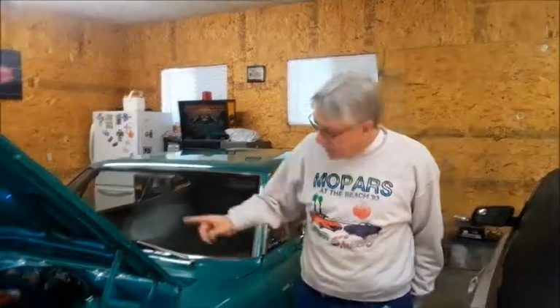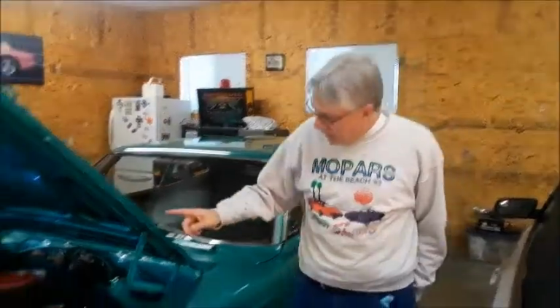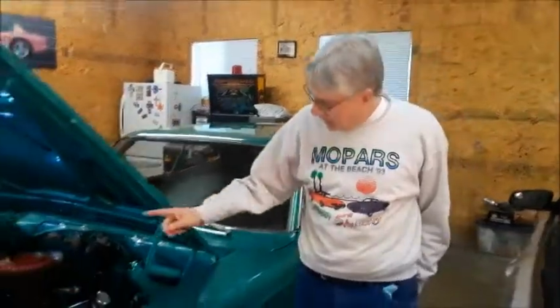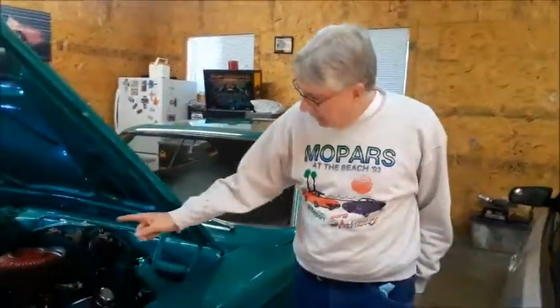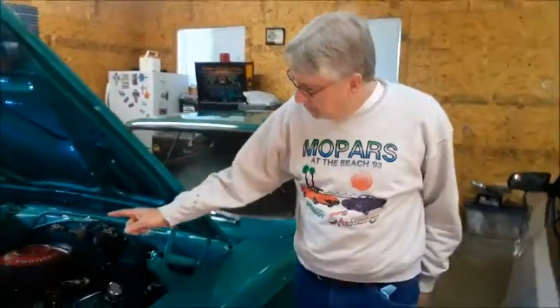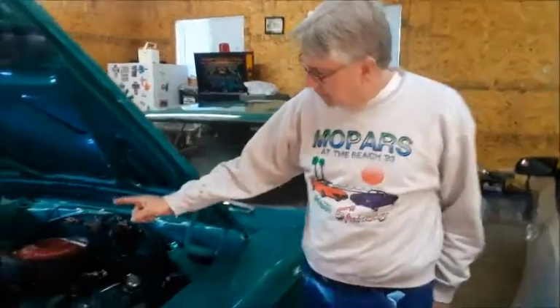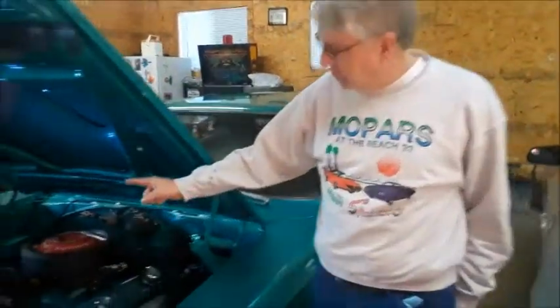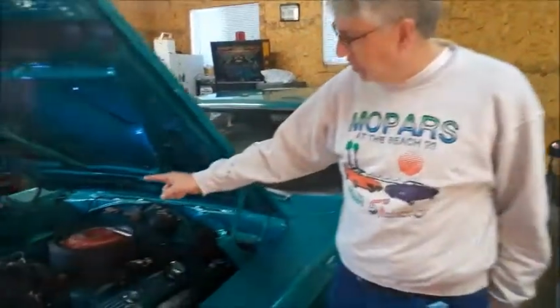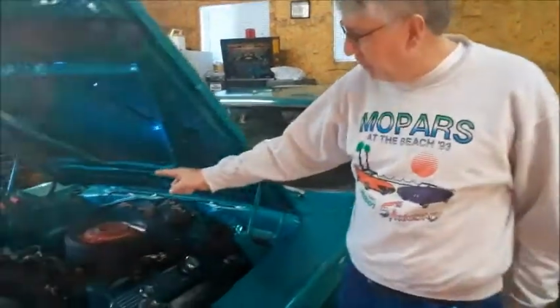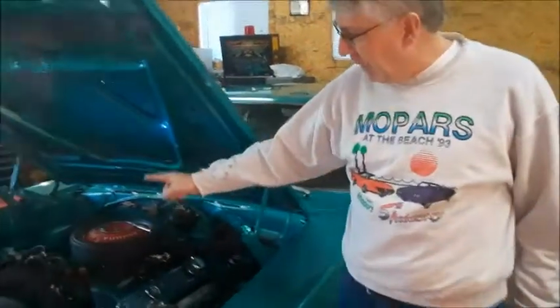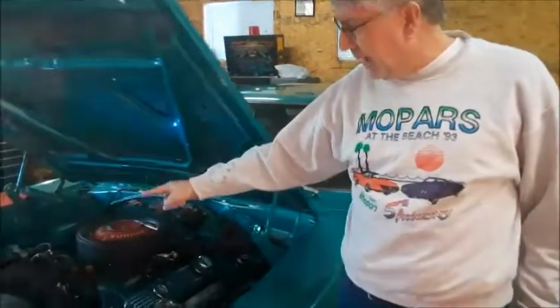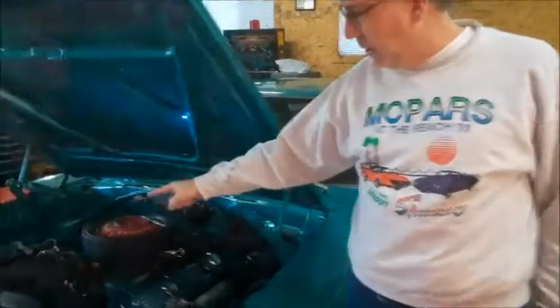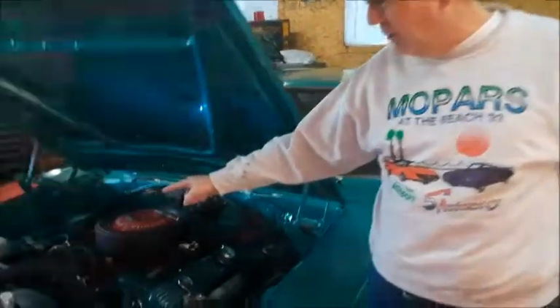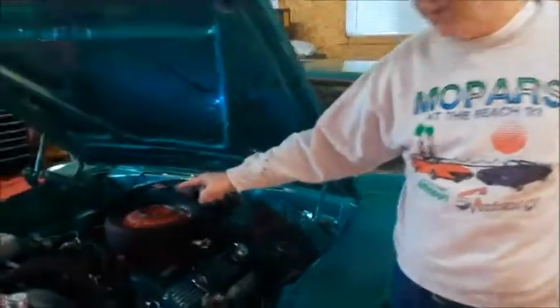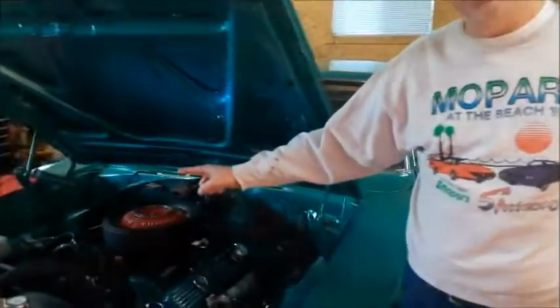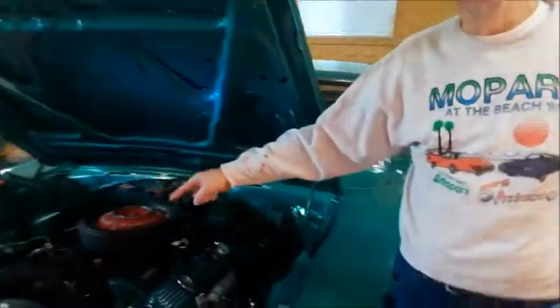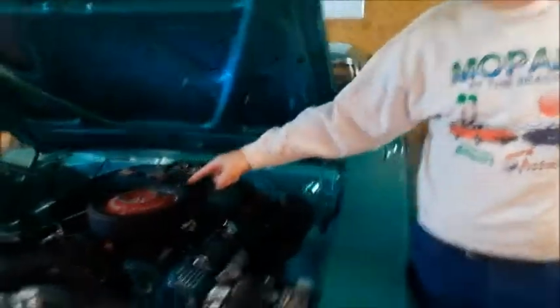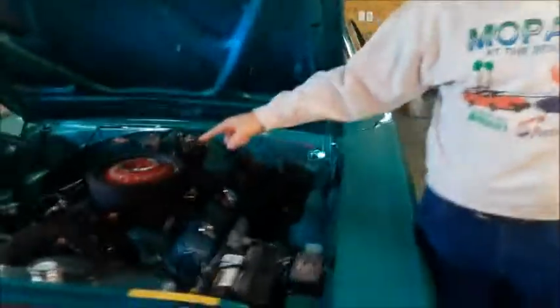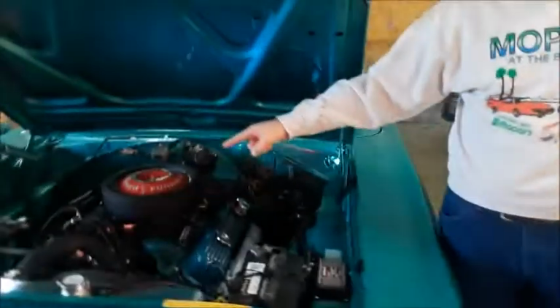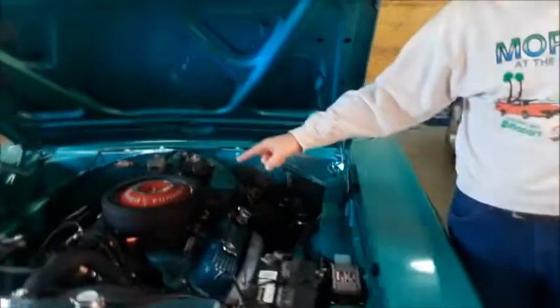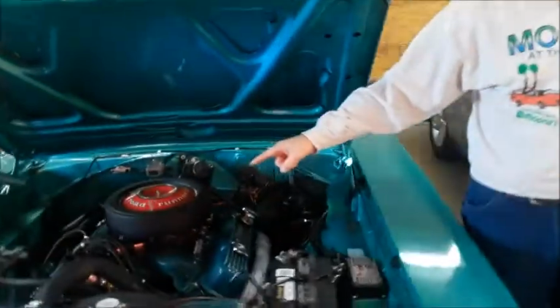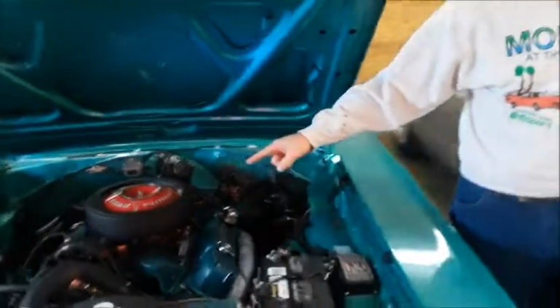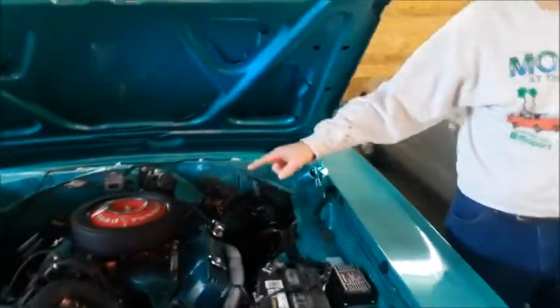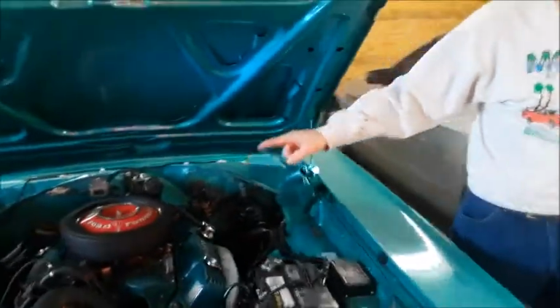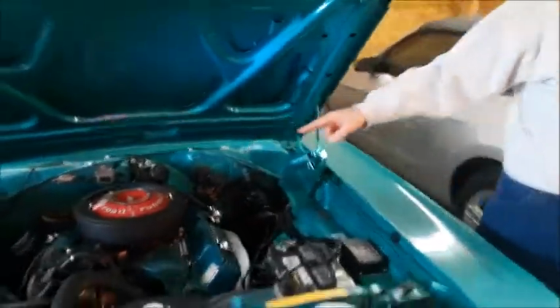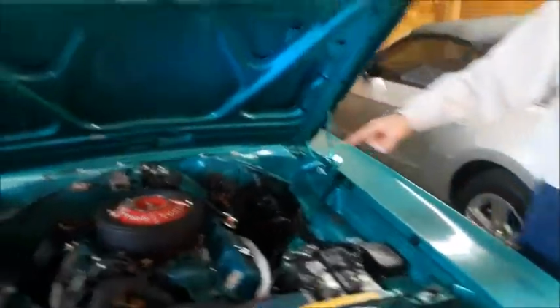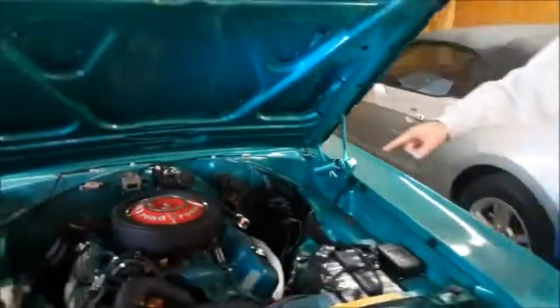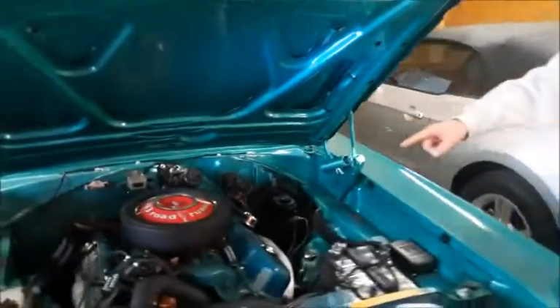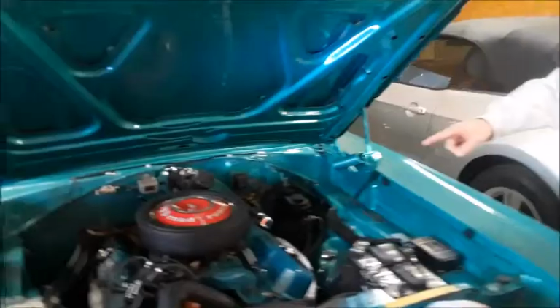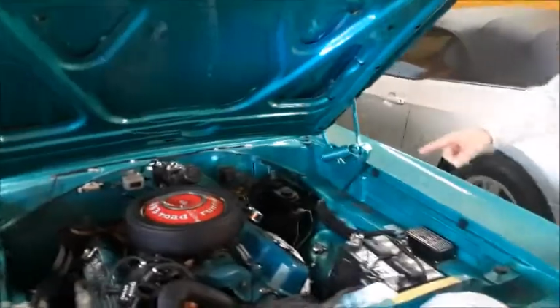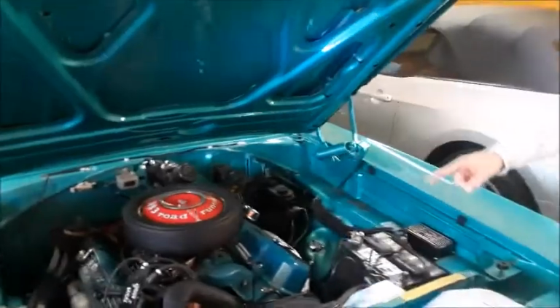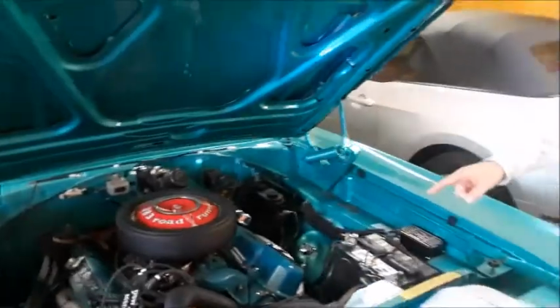And I'm just going to jump the heater hoses over to the water pump so I can still drive the car.